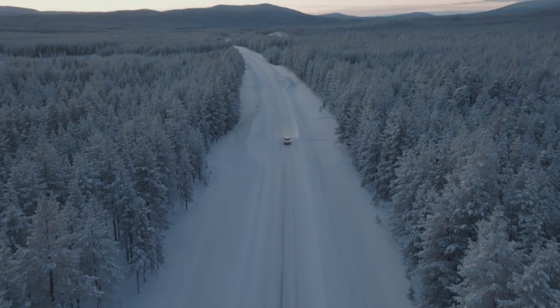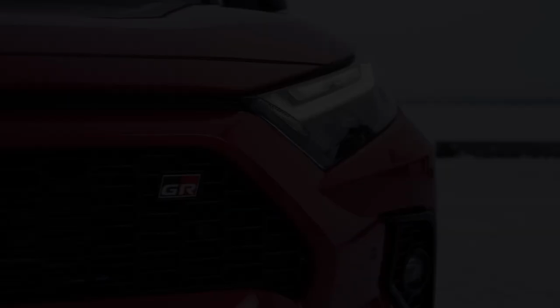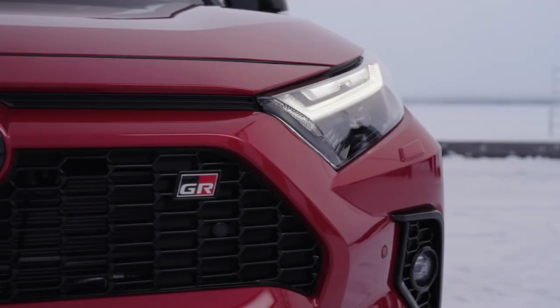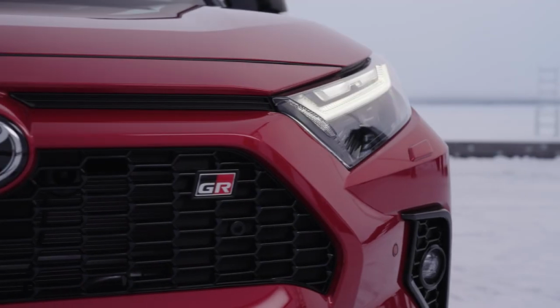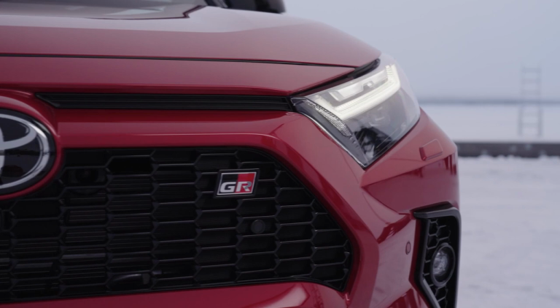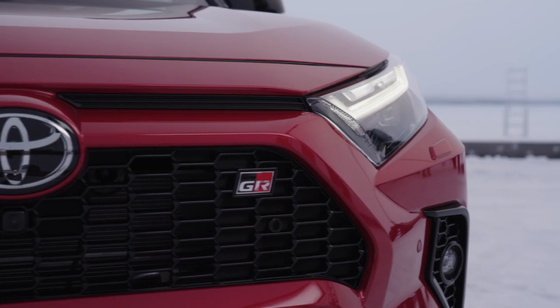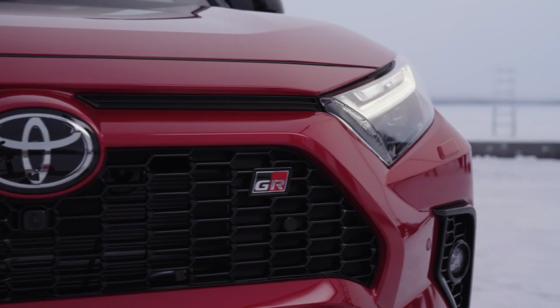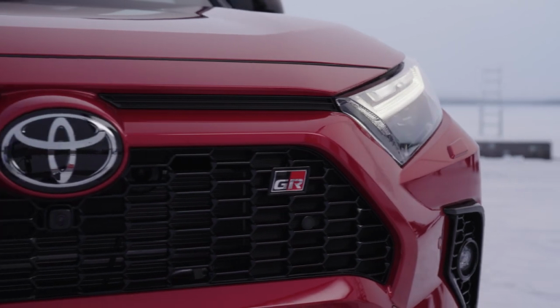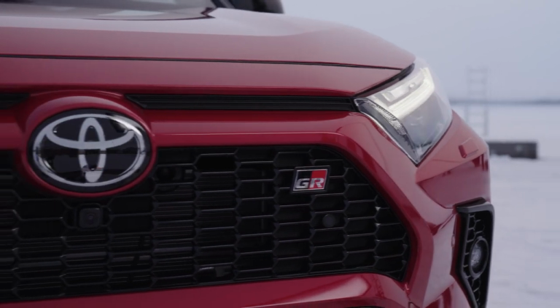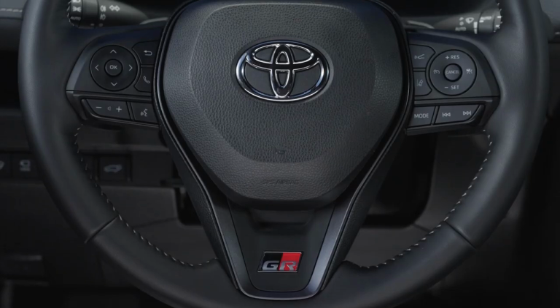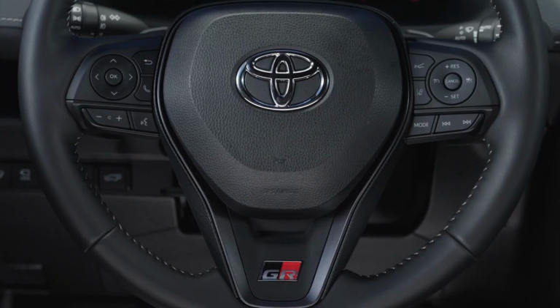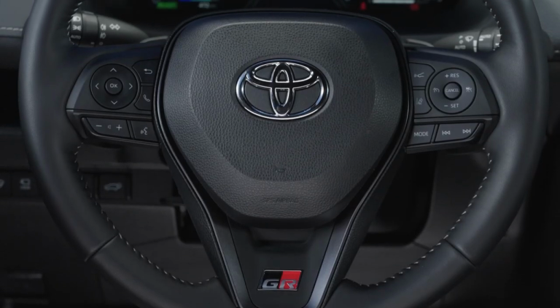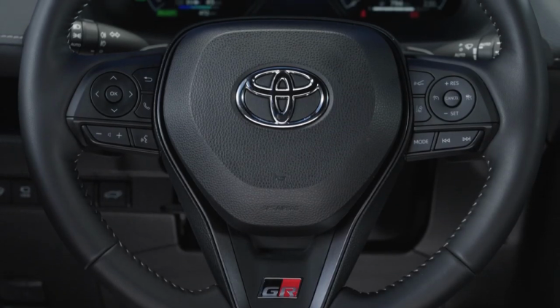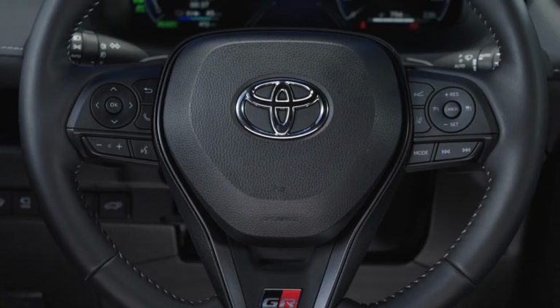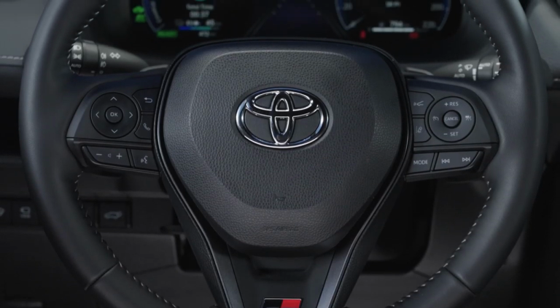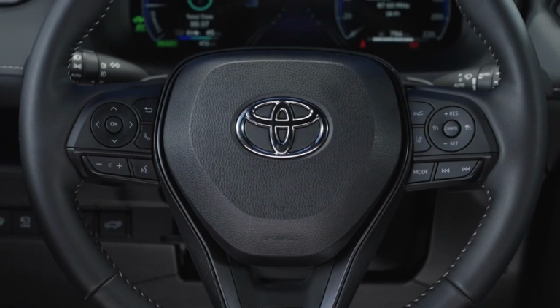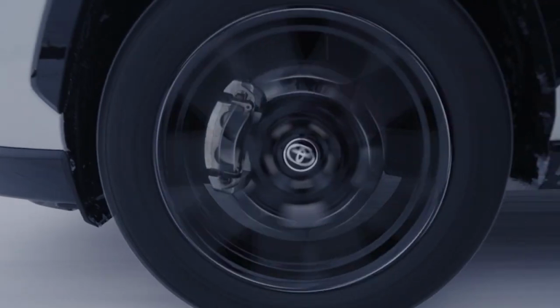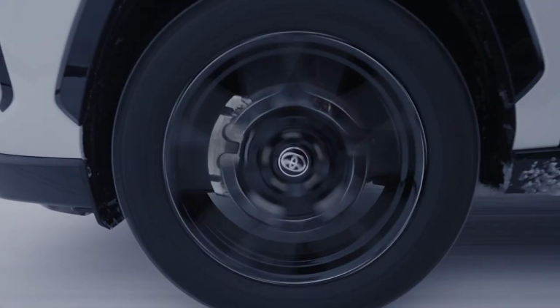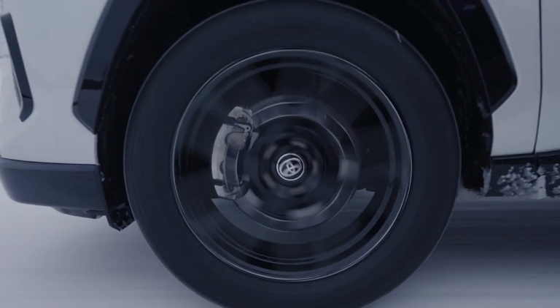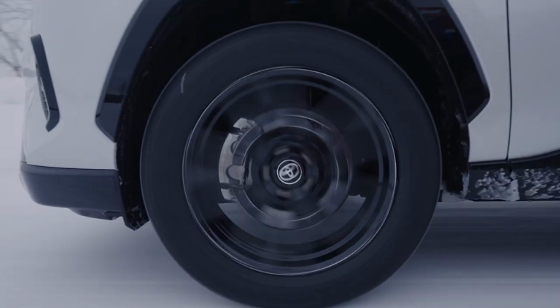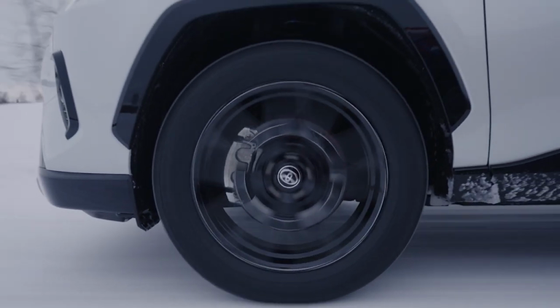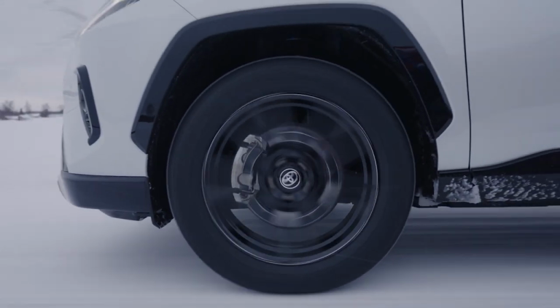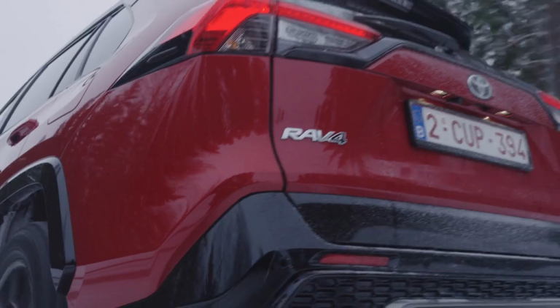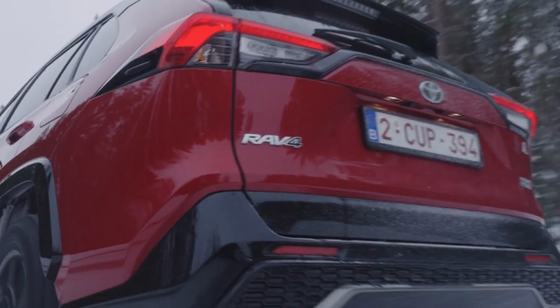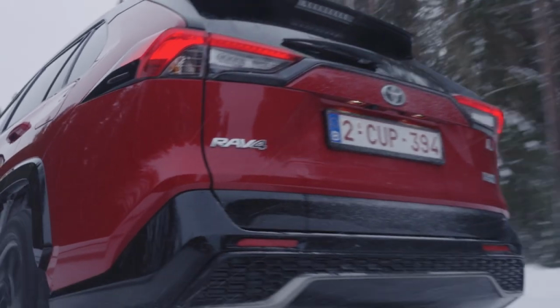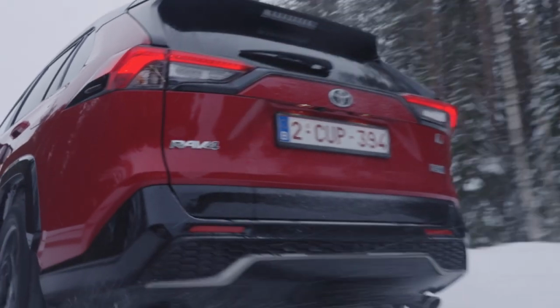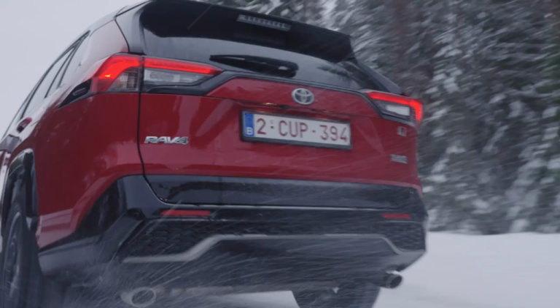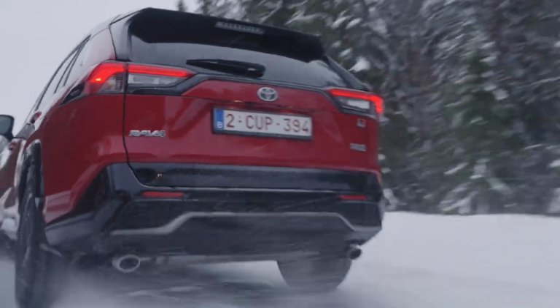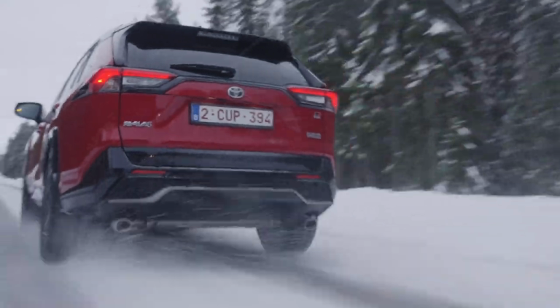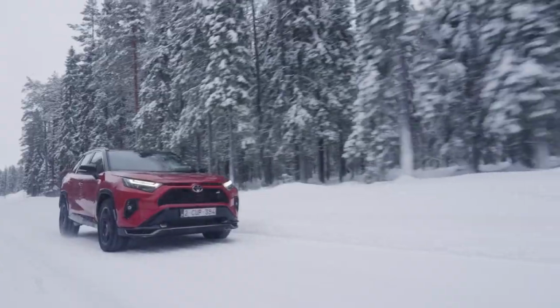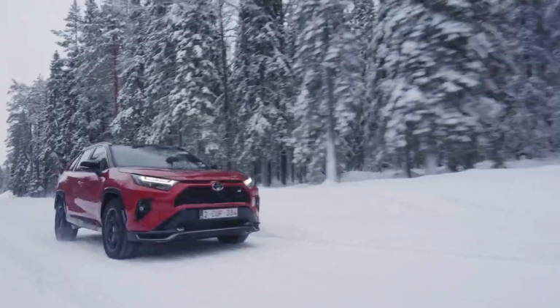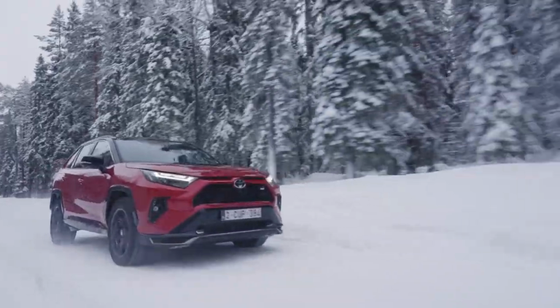Vehicle status — including fuel level and cruising range, health warnings, and details of the most recent vehicle health check — can be viewed.